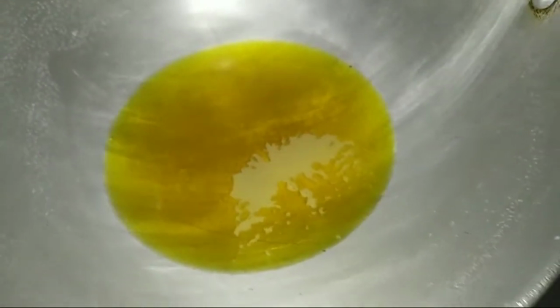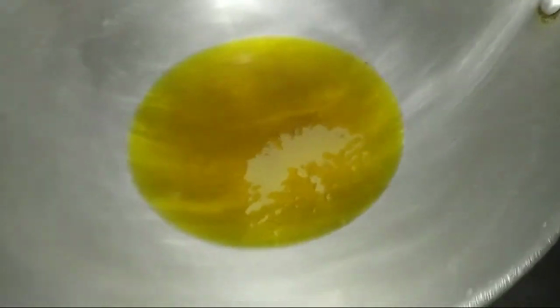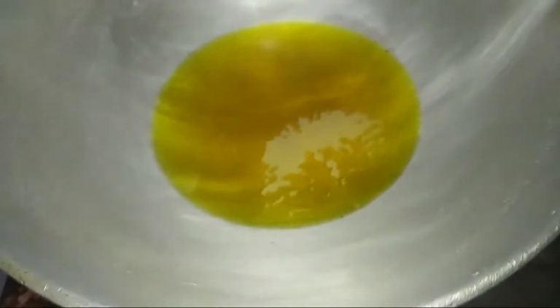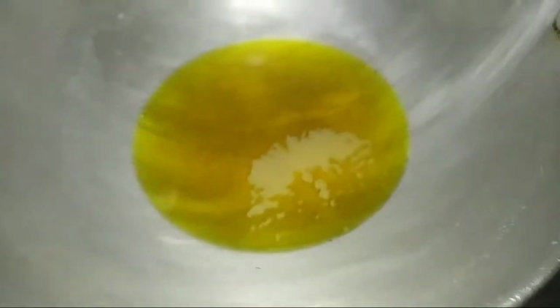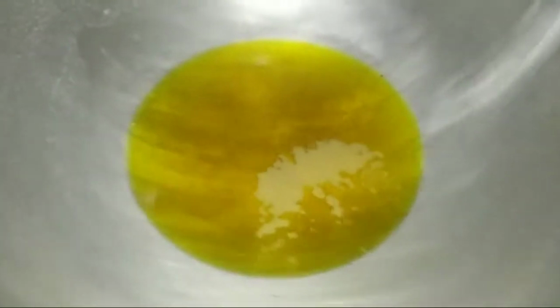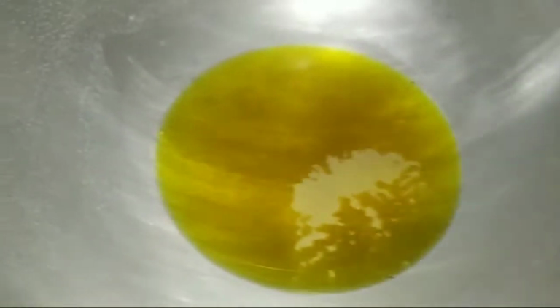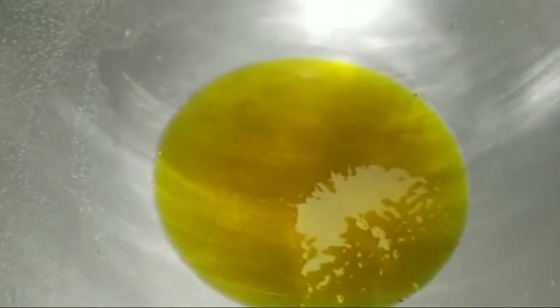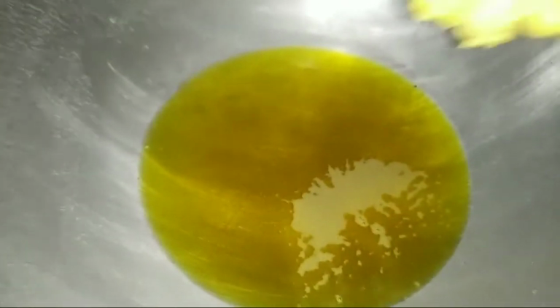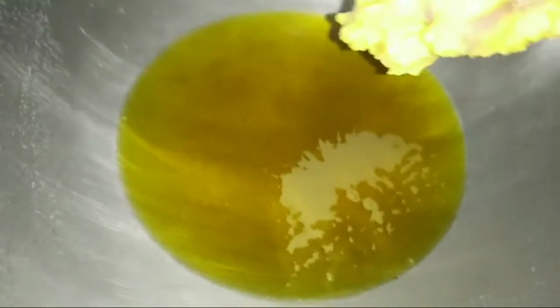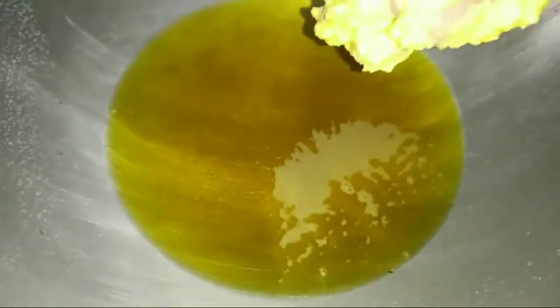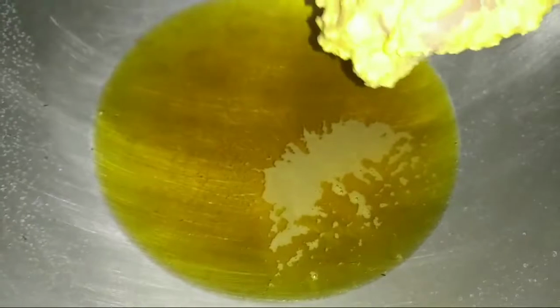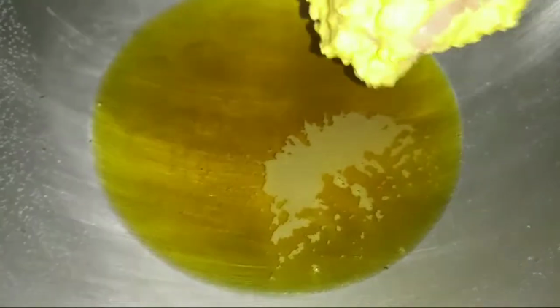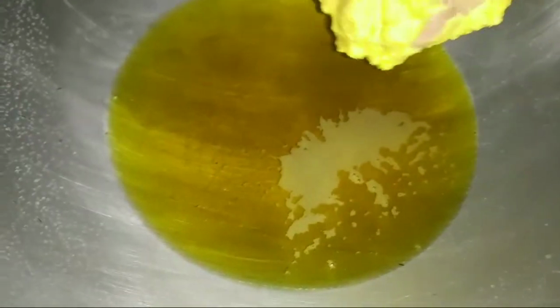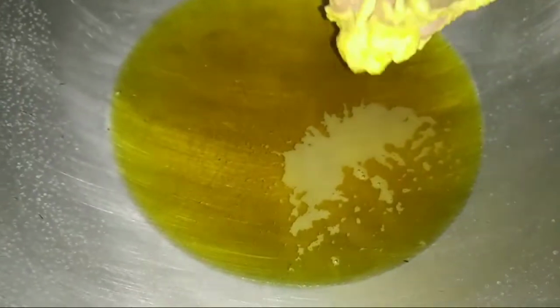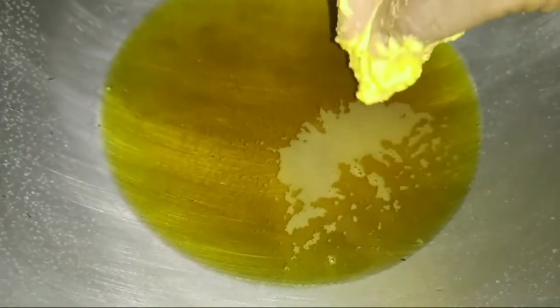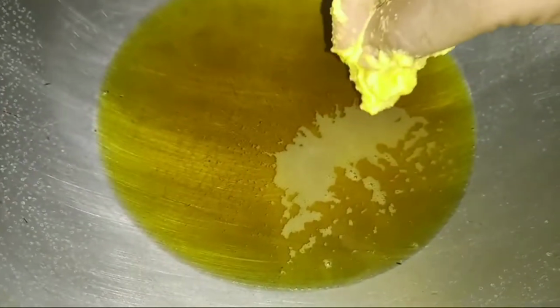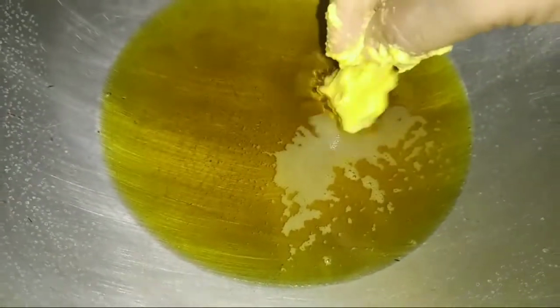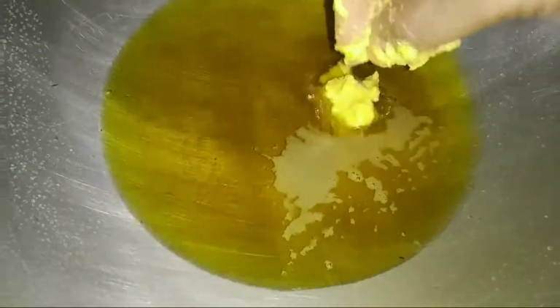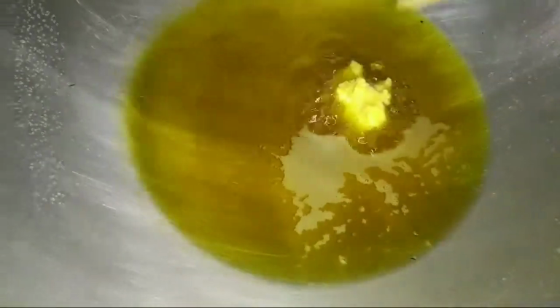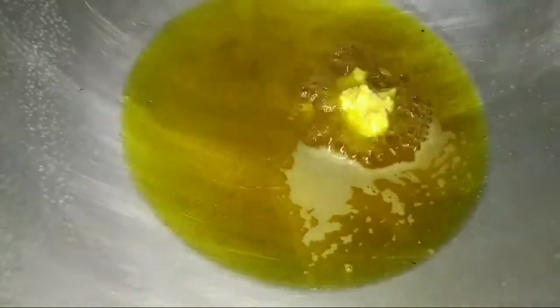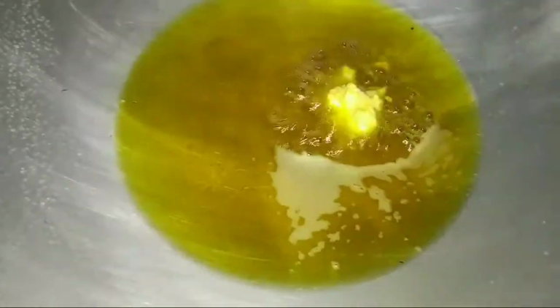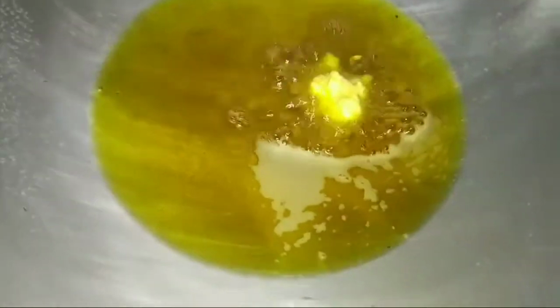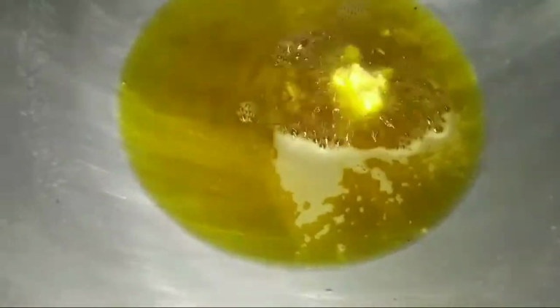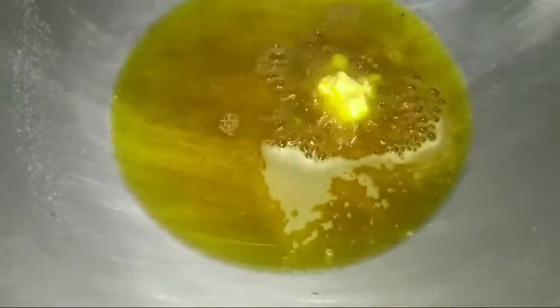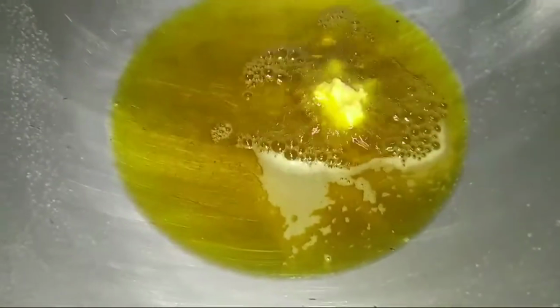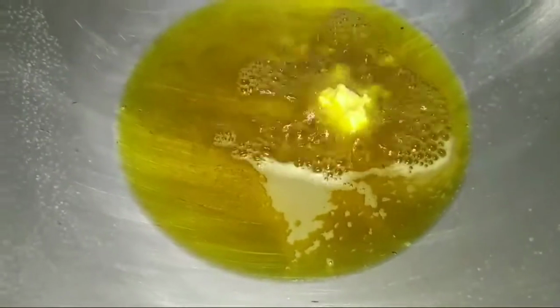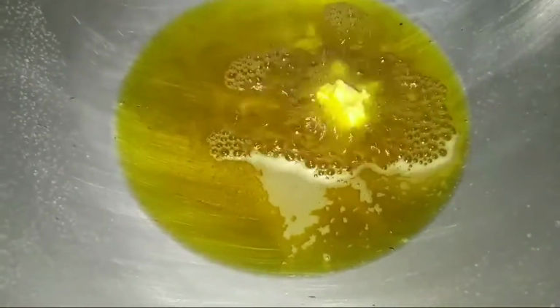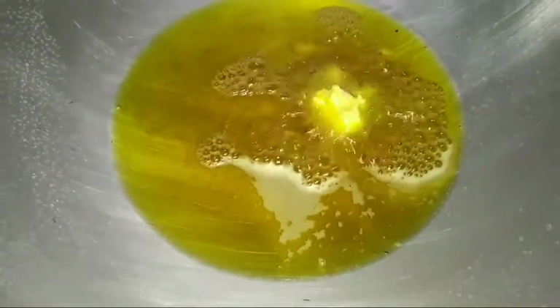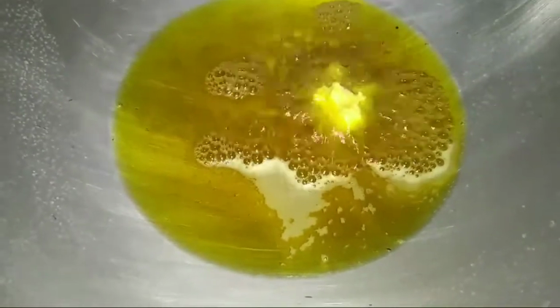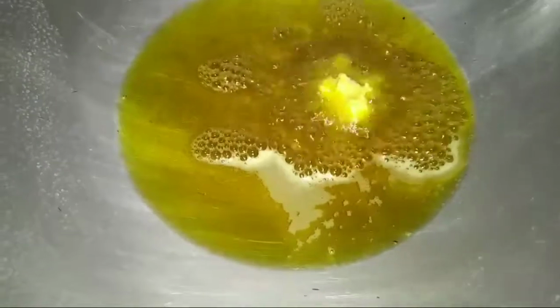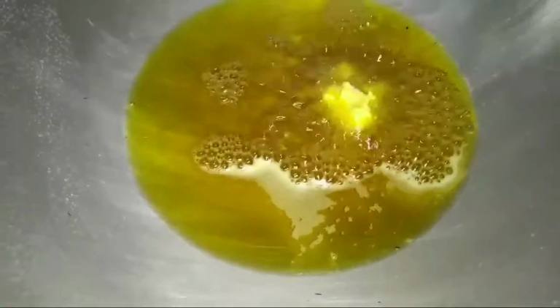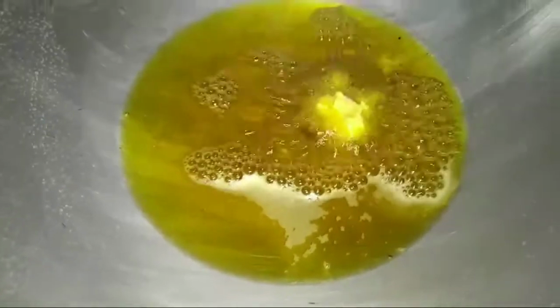When the oil is warm, we have to keep the gas on medium flame. We have to add the paste and a little salt.